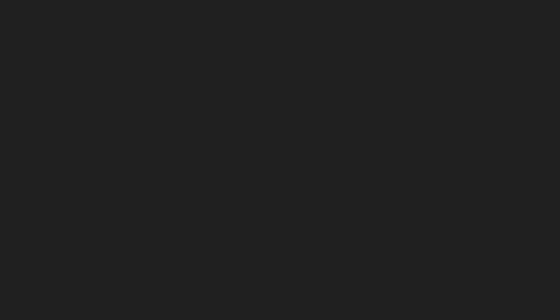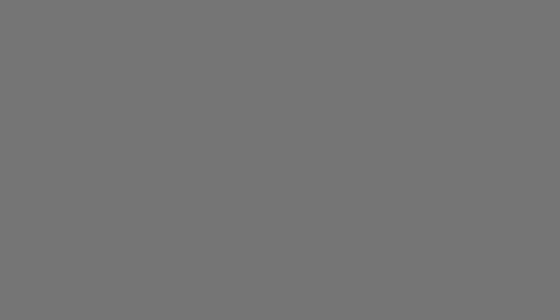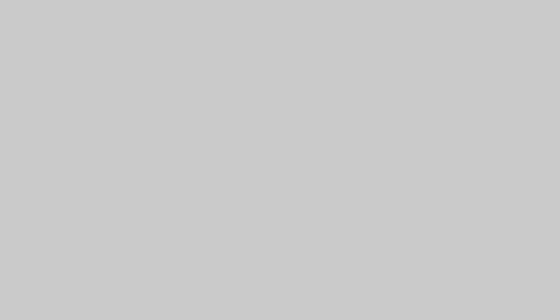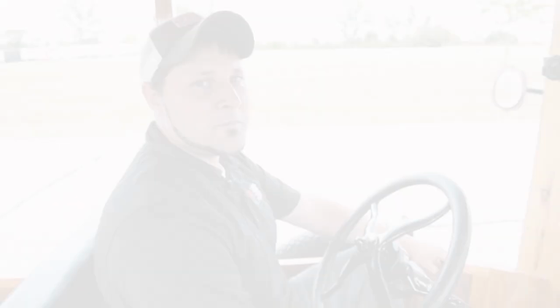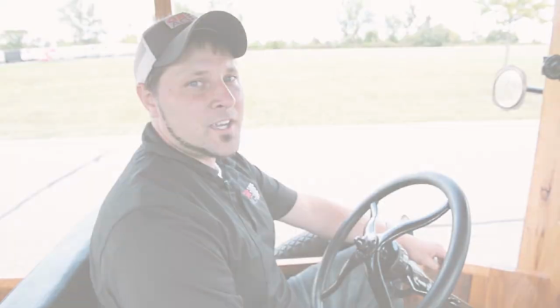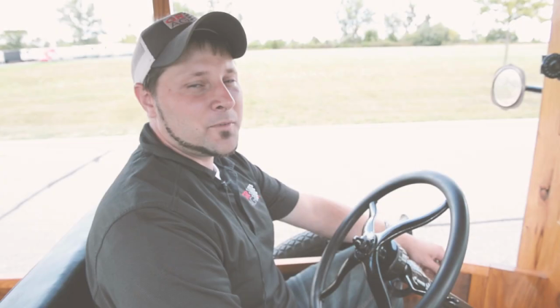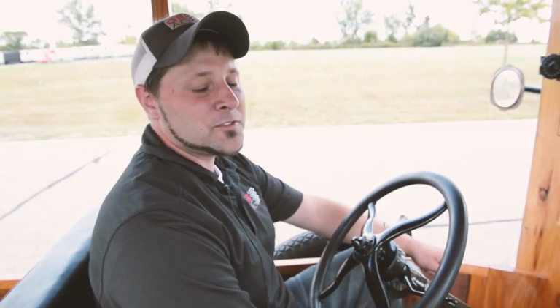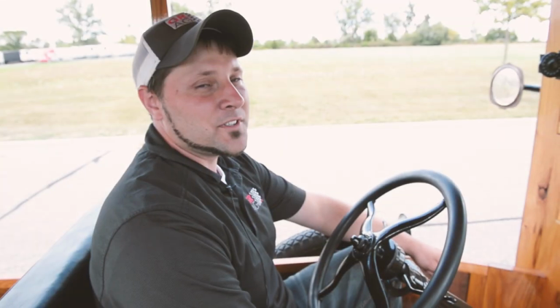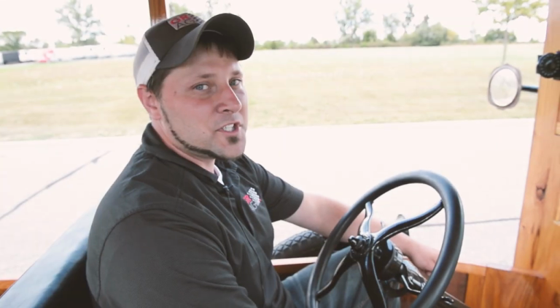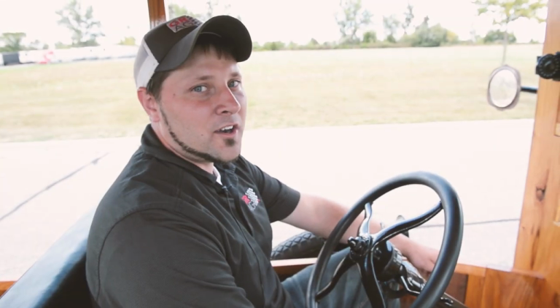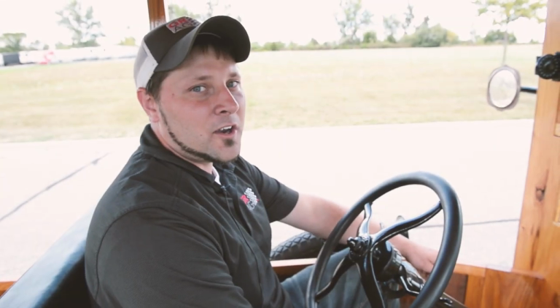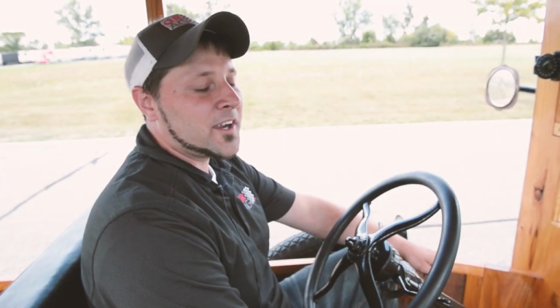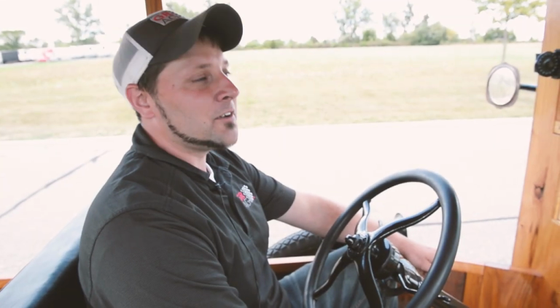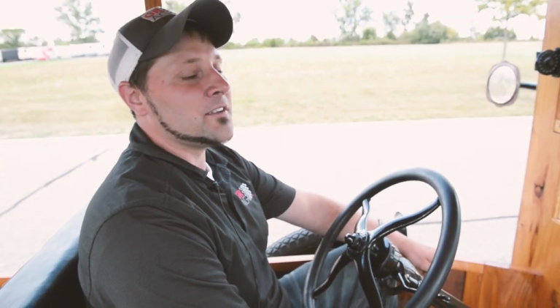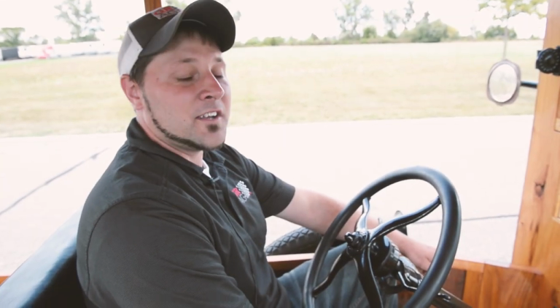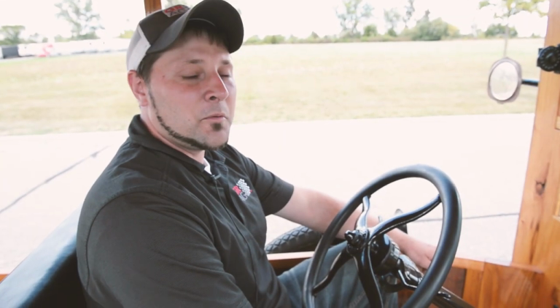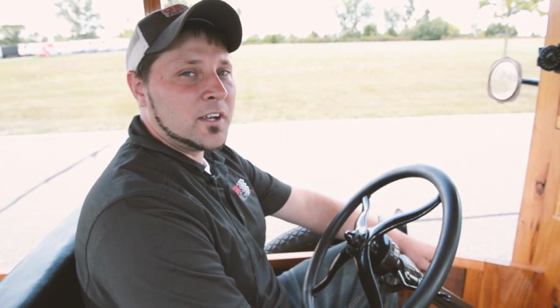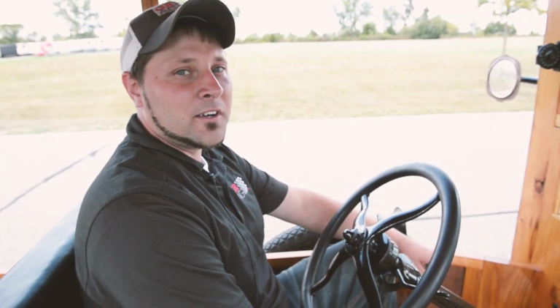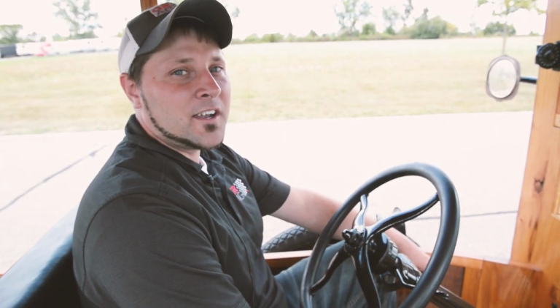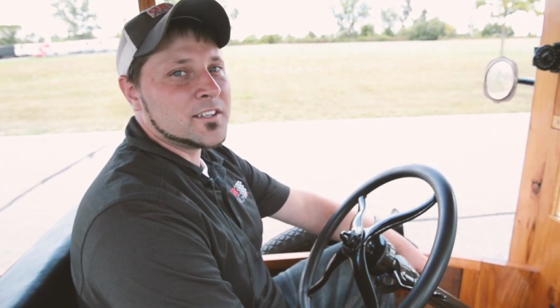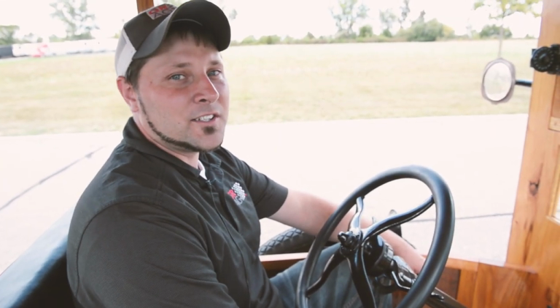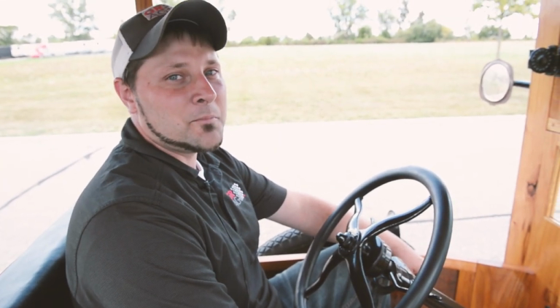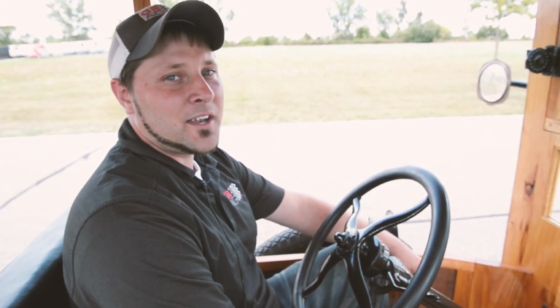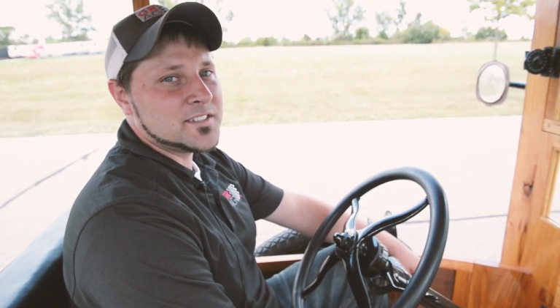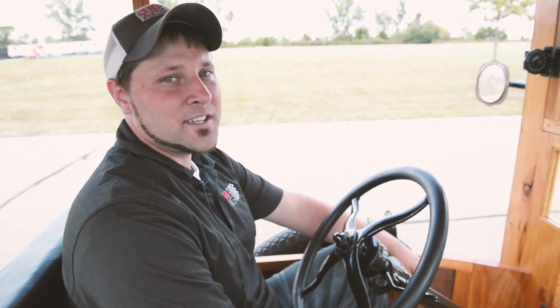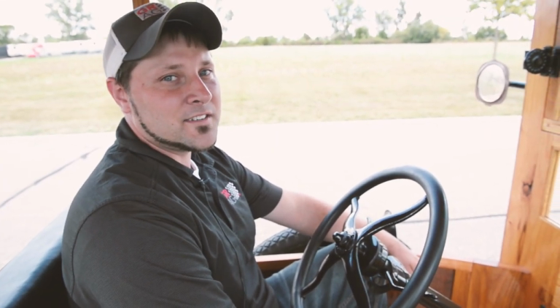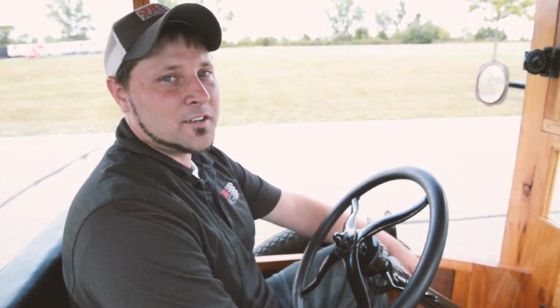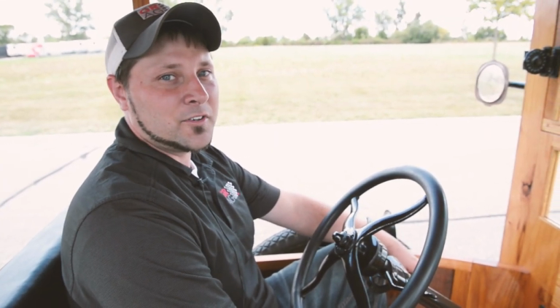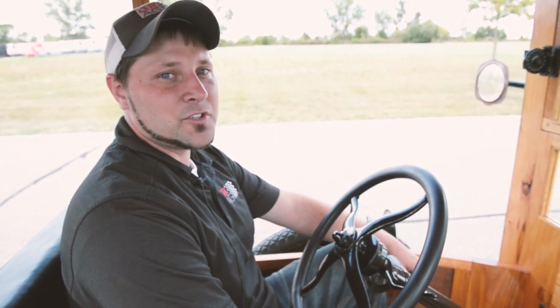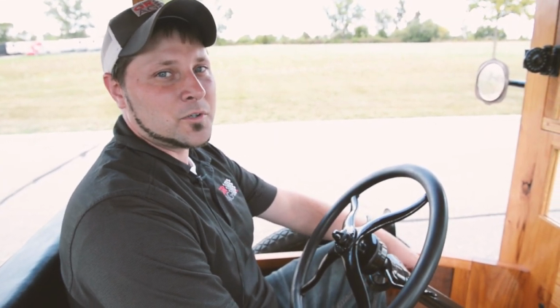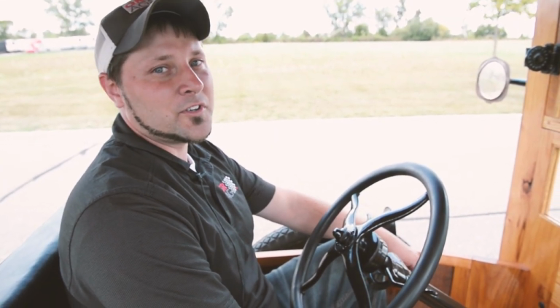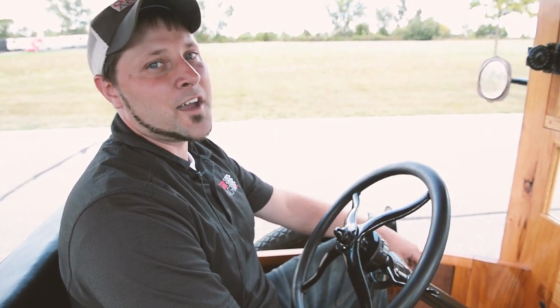Hi, I'm John Burns with the GR Auto Gallery. Today we're going to learn how to start a Model T and take it for a short drive.